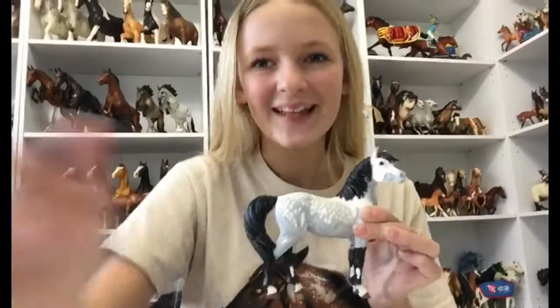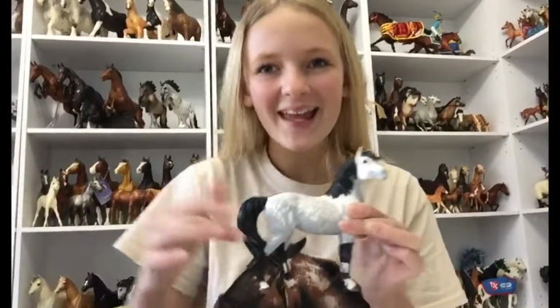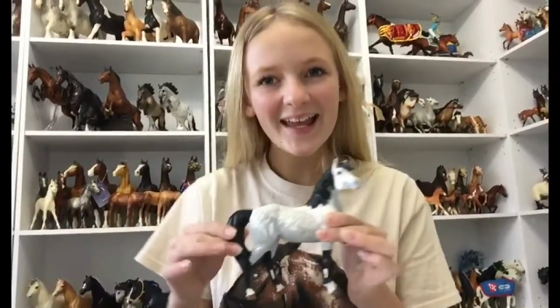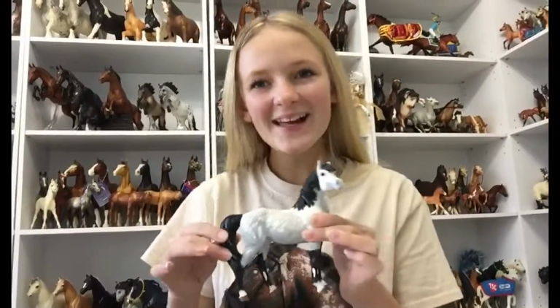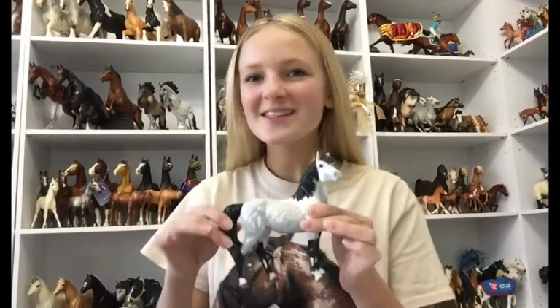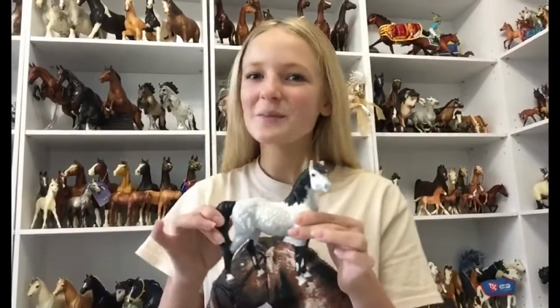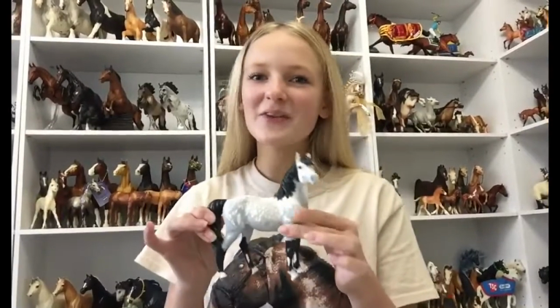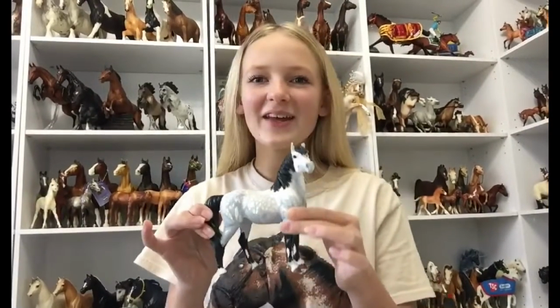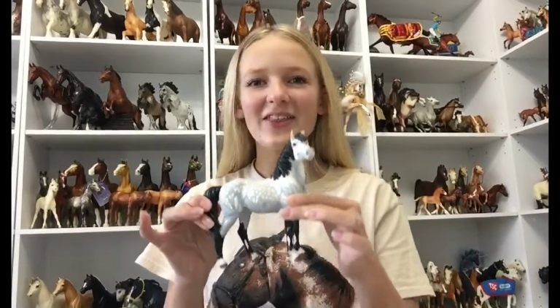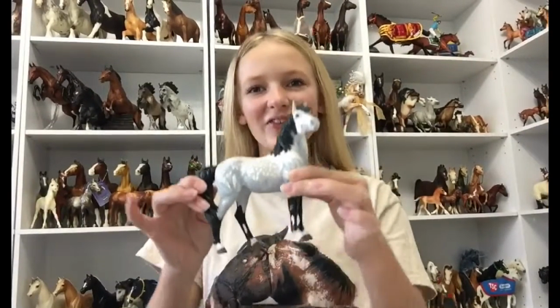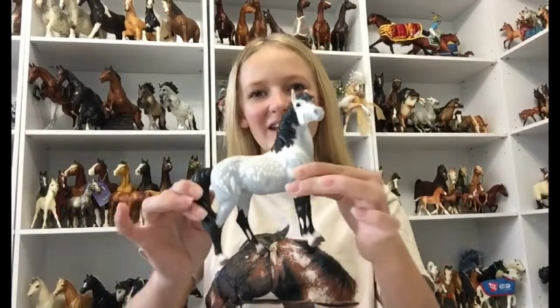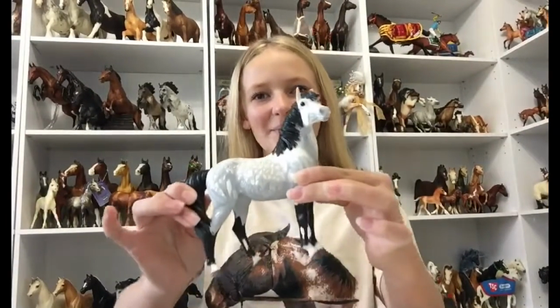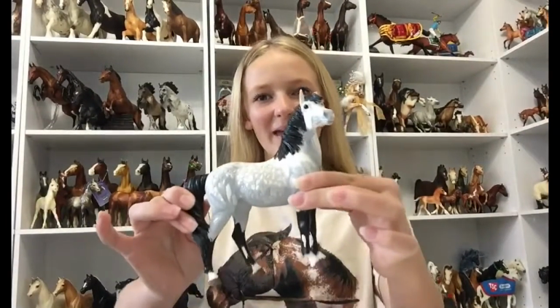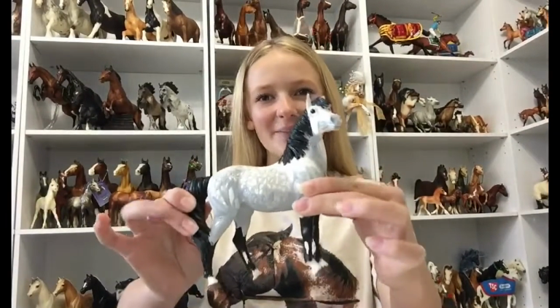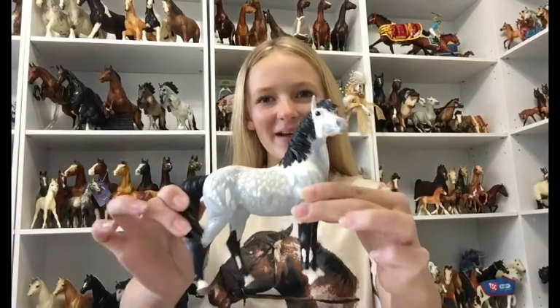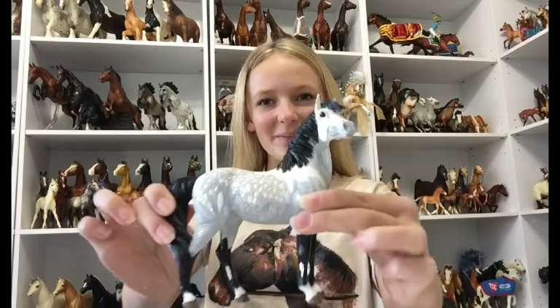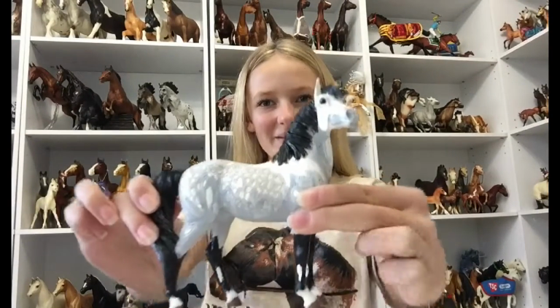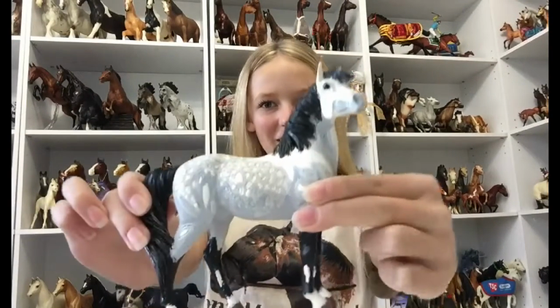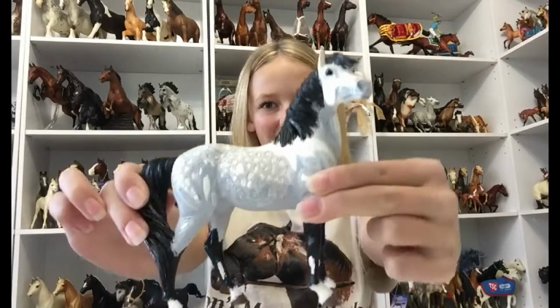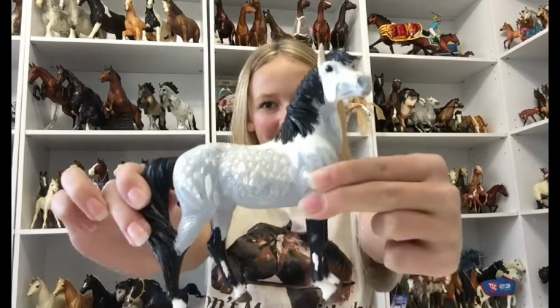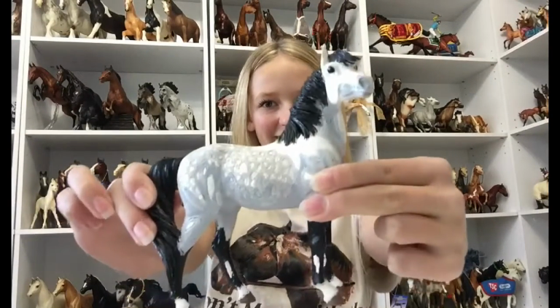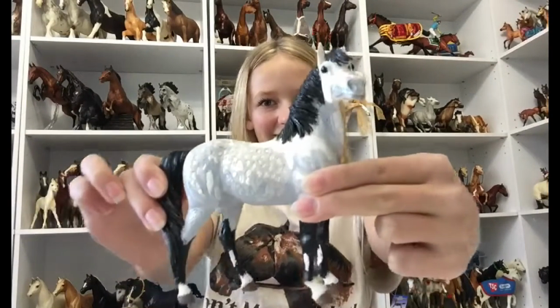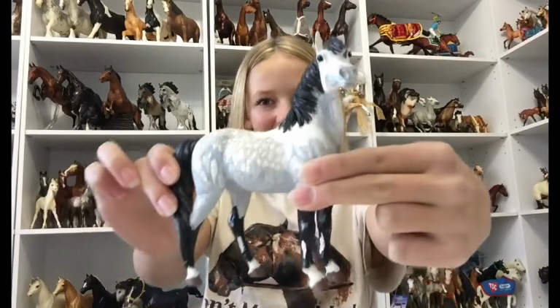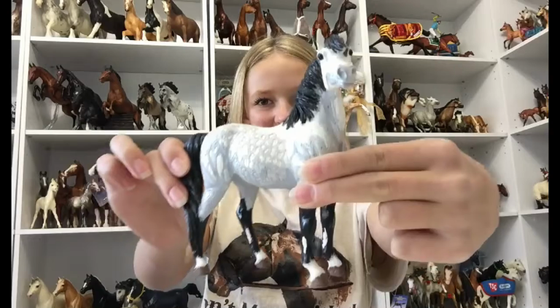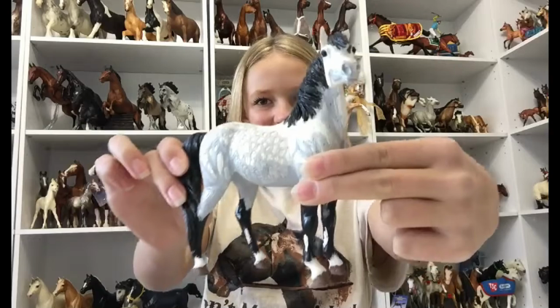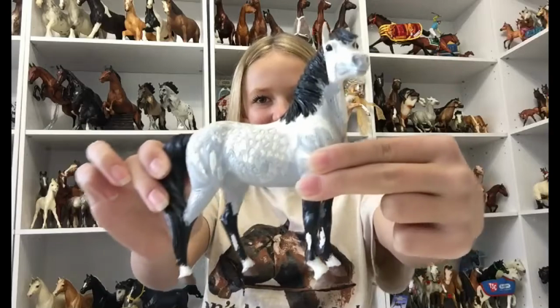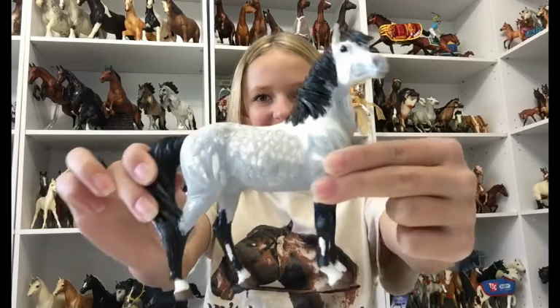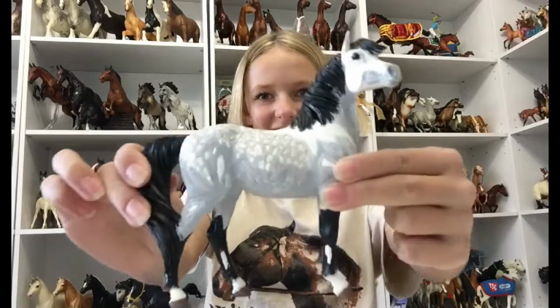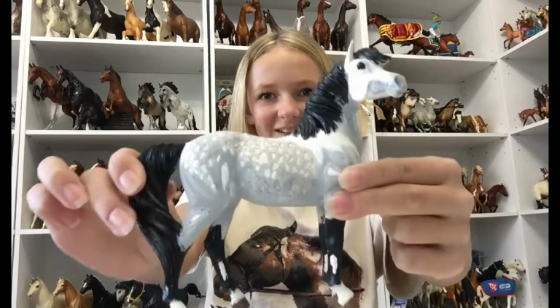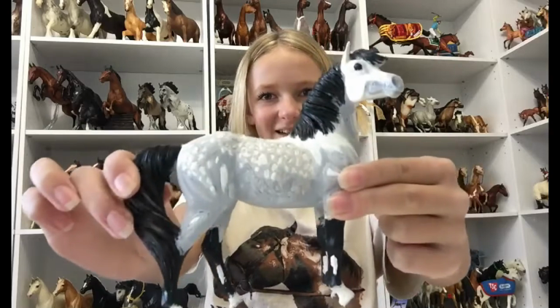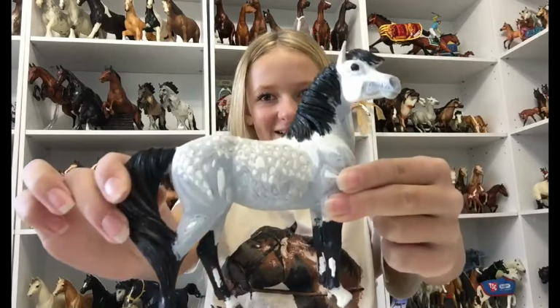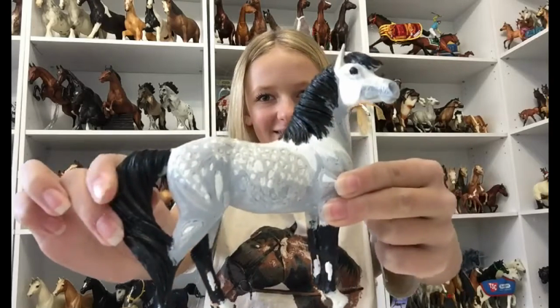Hey guys, hope you liked the 3D paint by number Briar. Here's how she turned out.